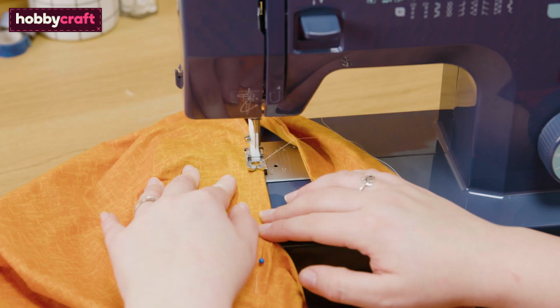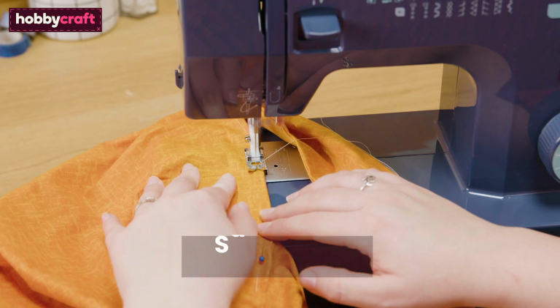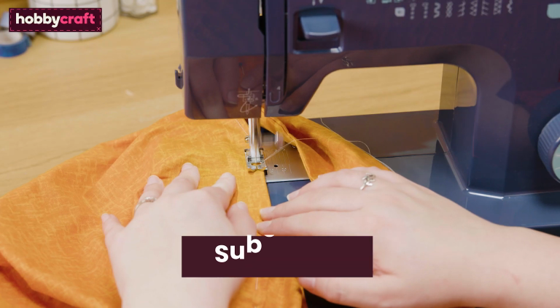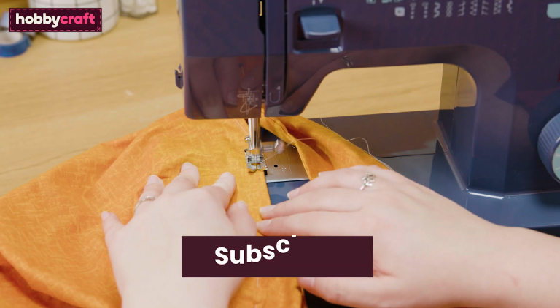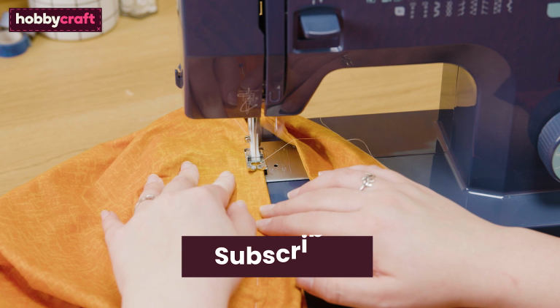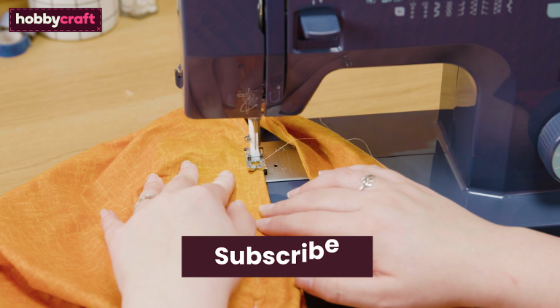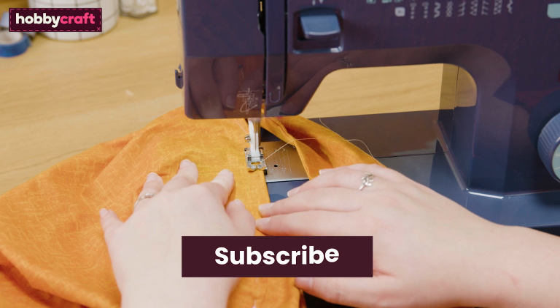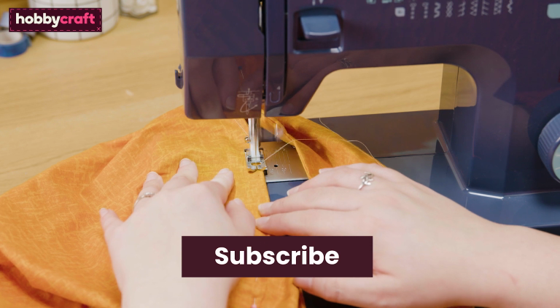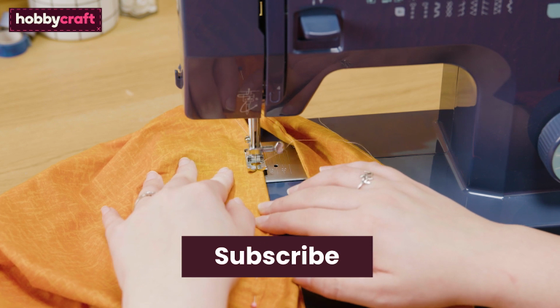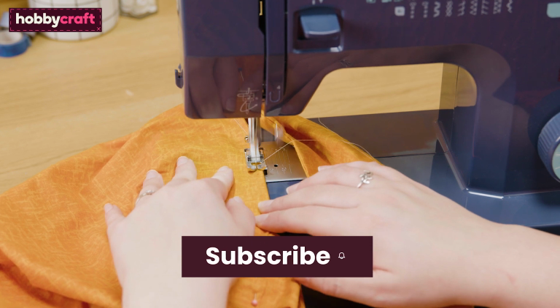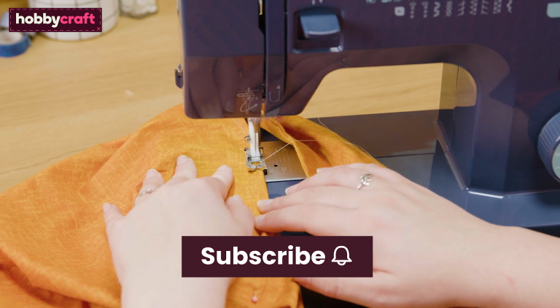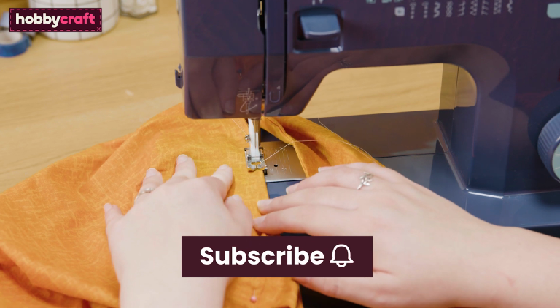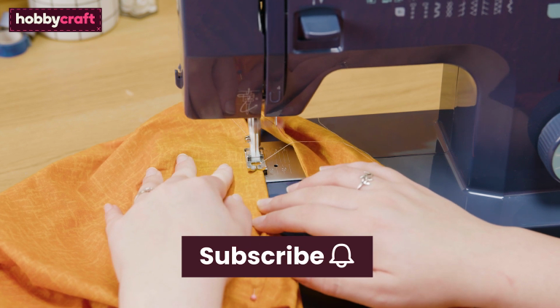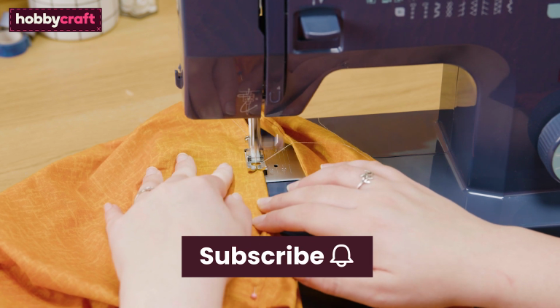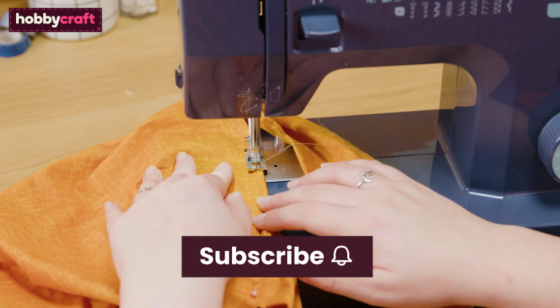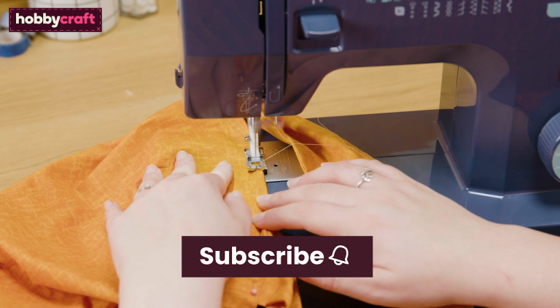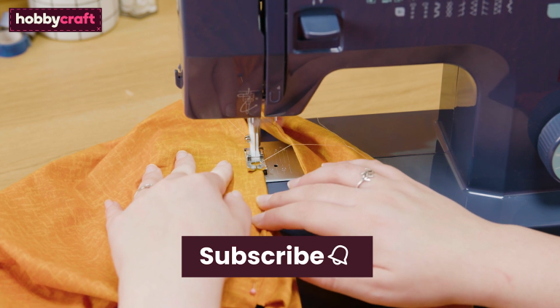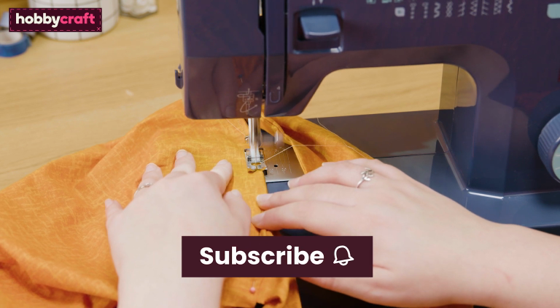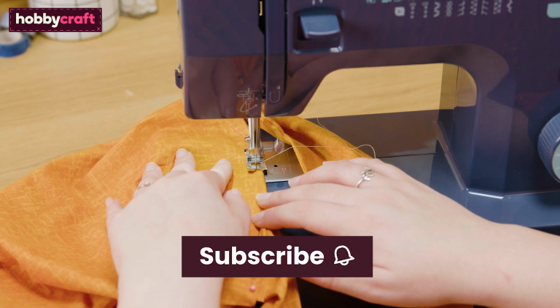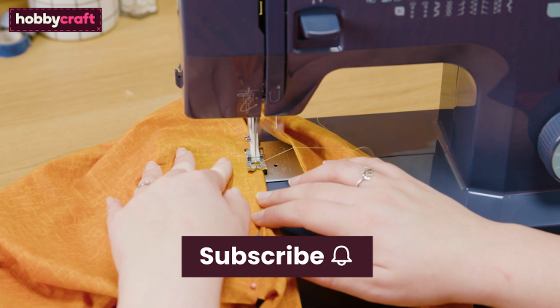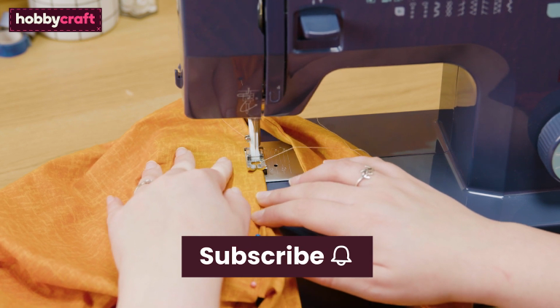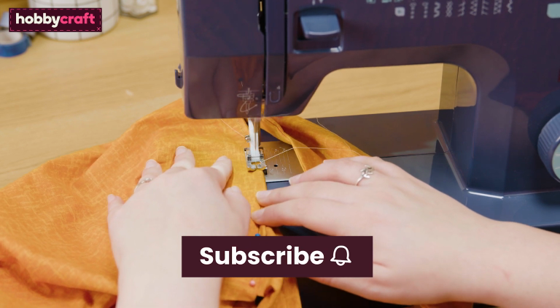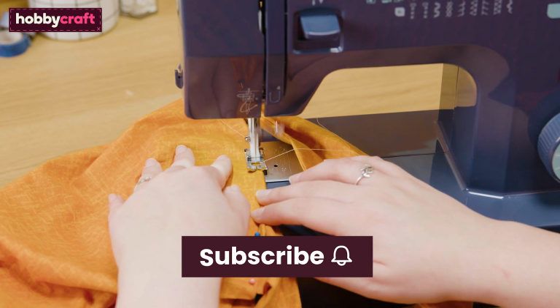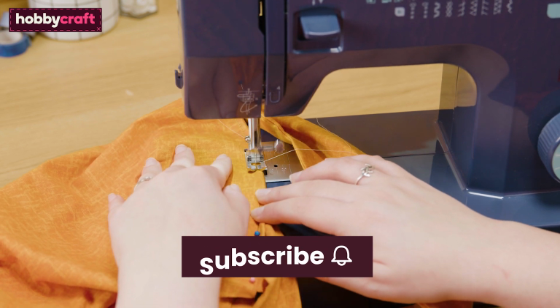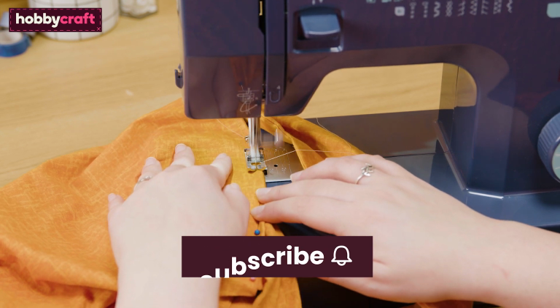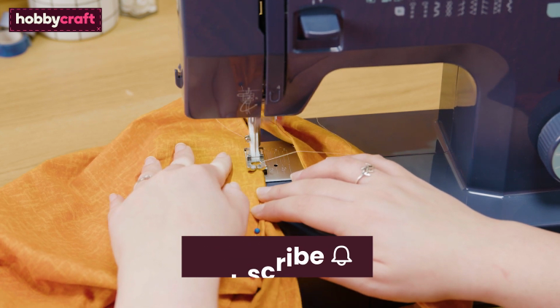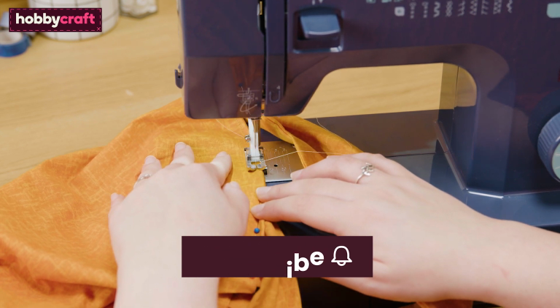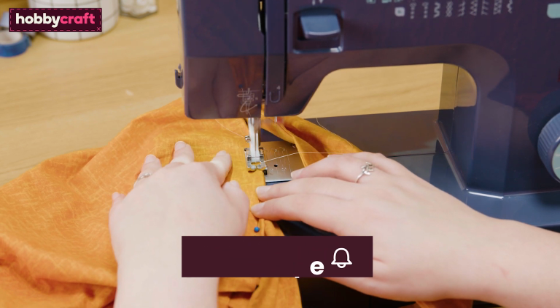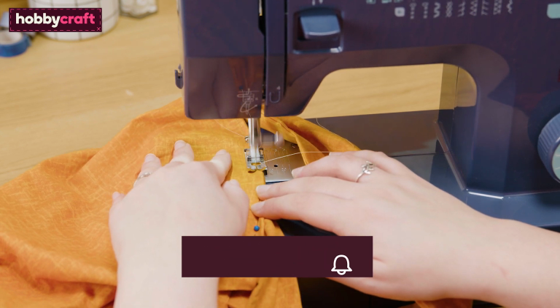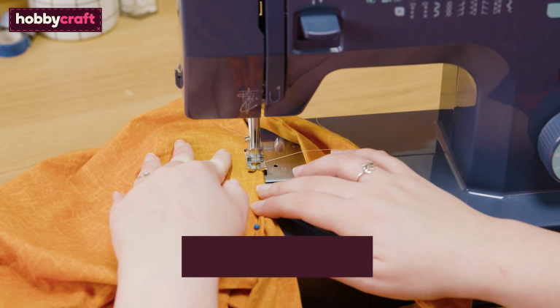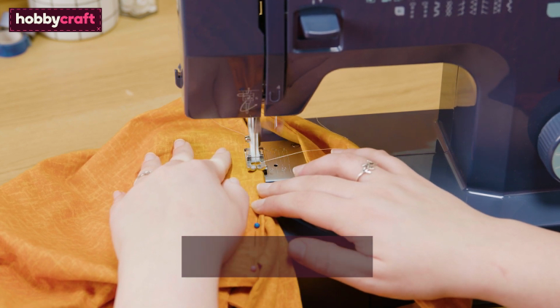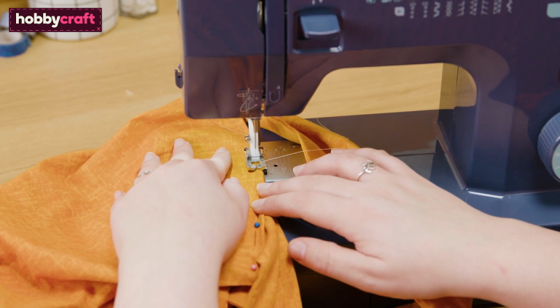Please subscribe to the Hobbycraft channel and click the bell icon for notifications of future videos.